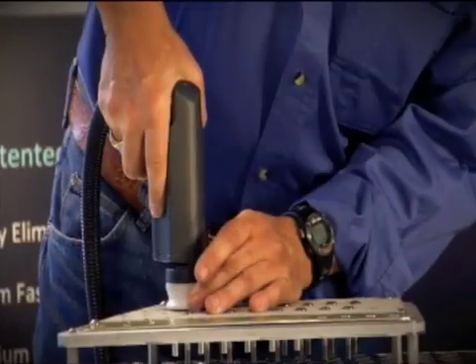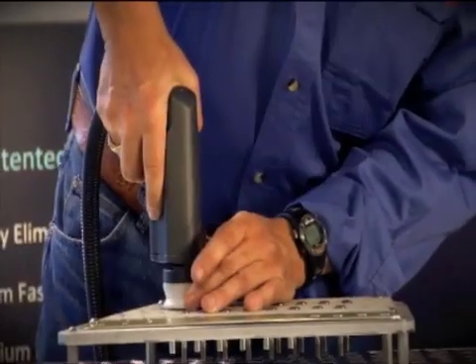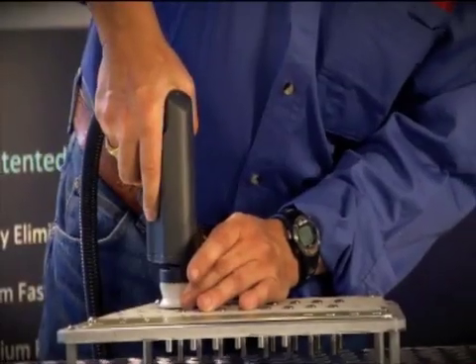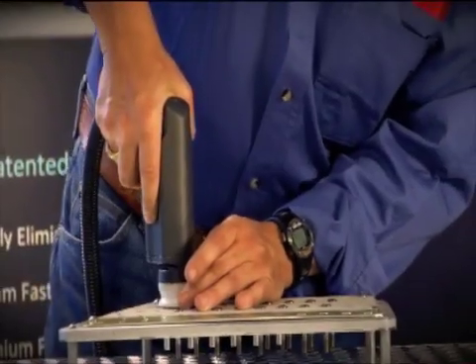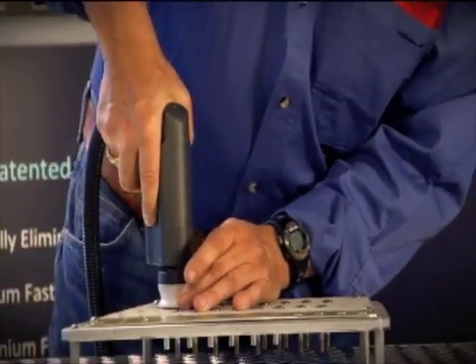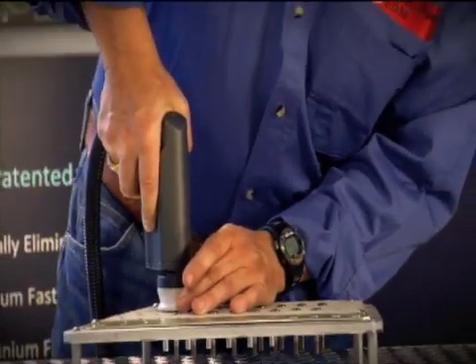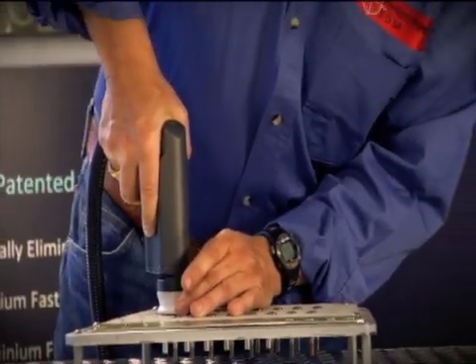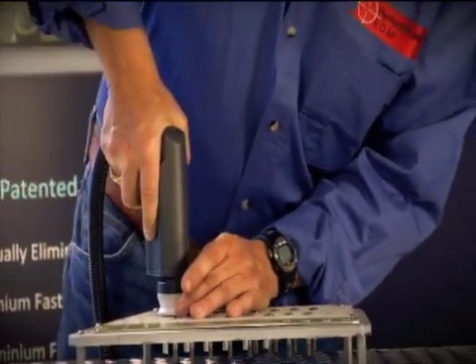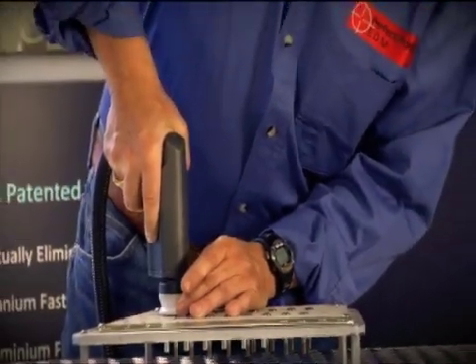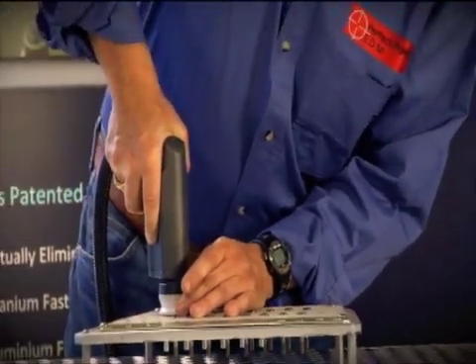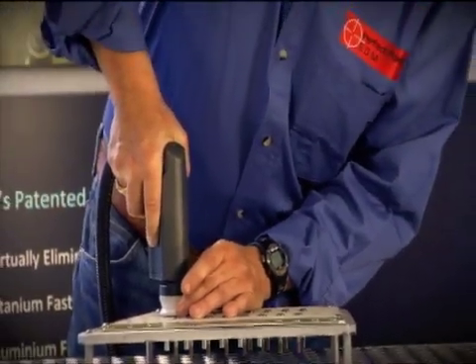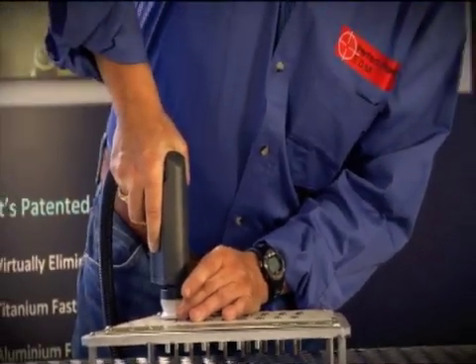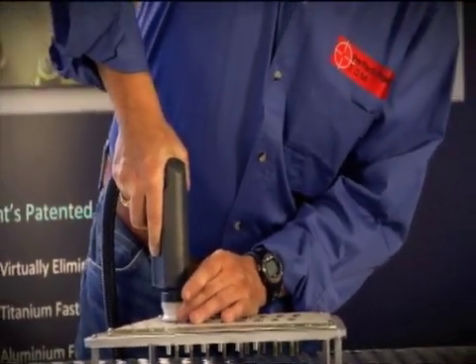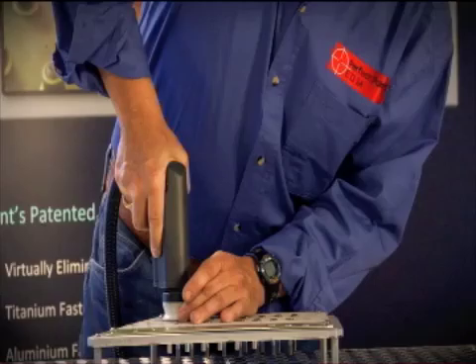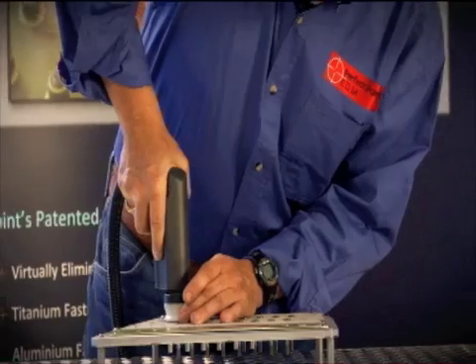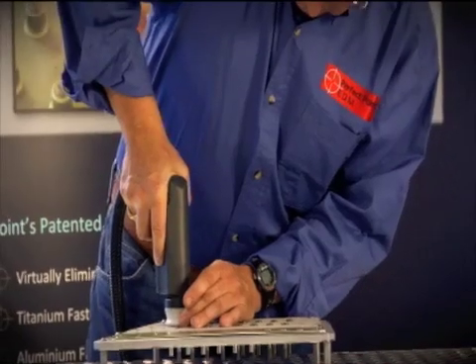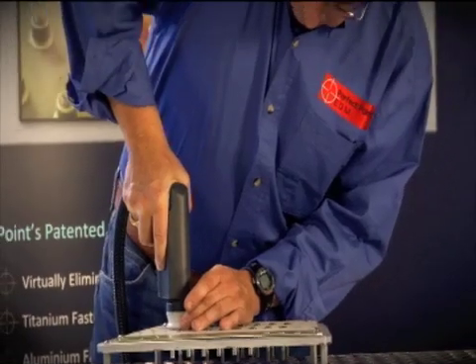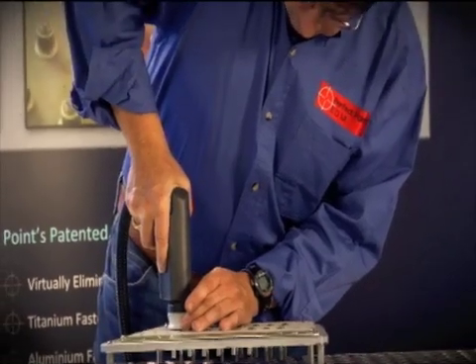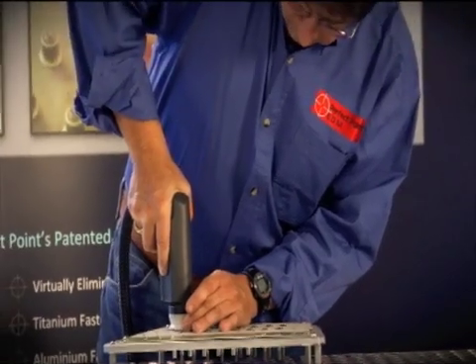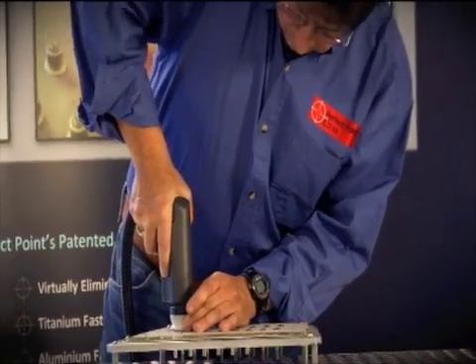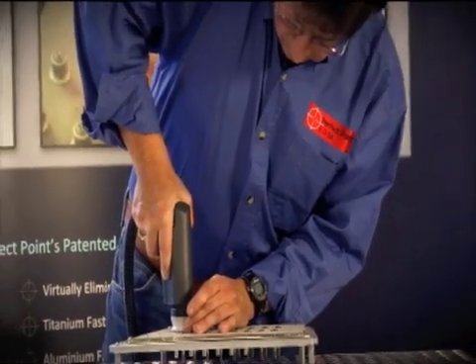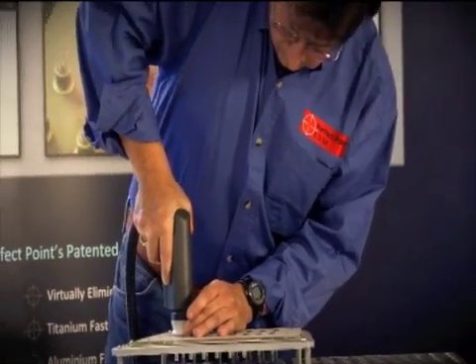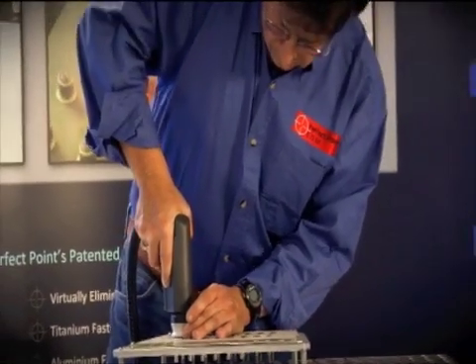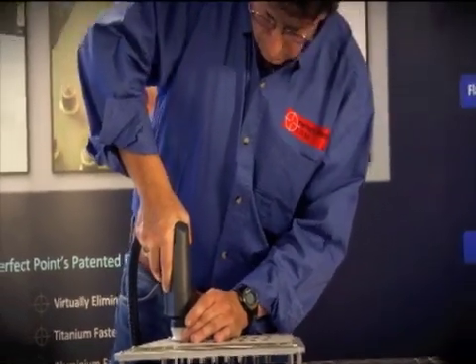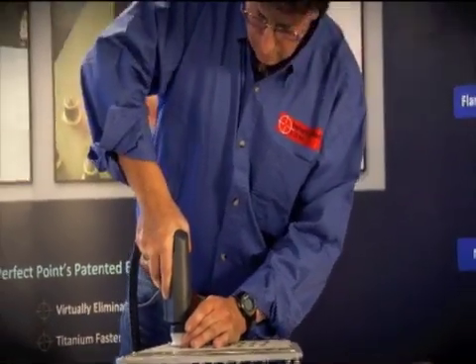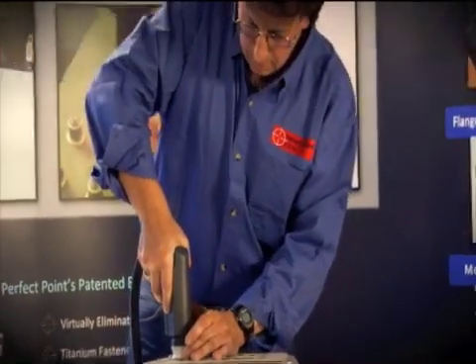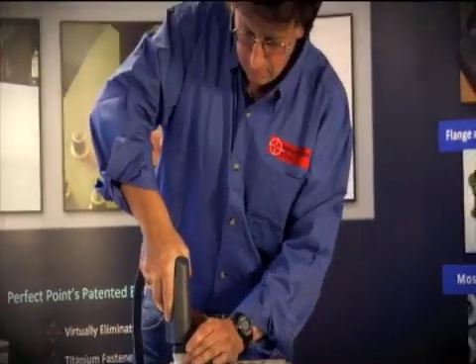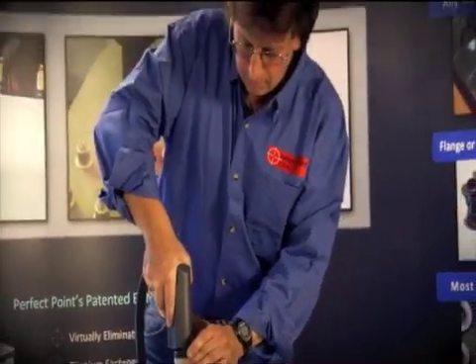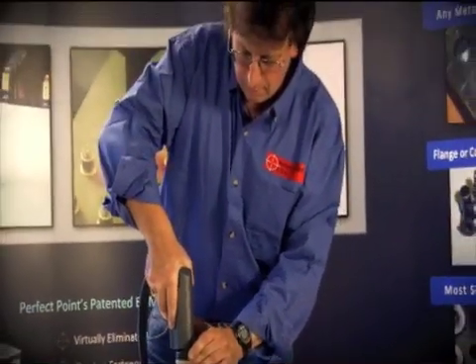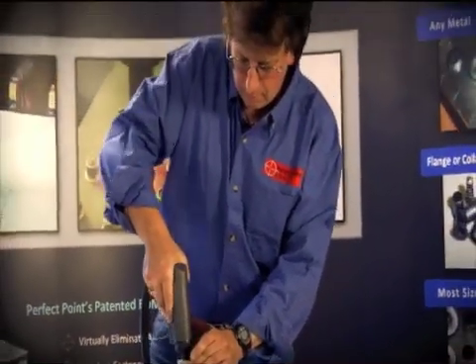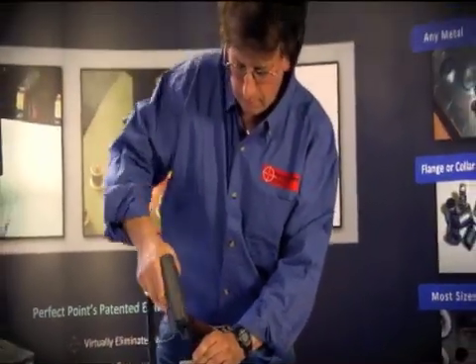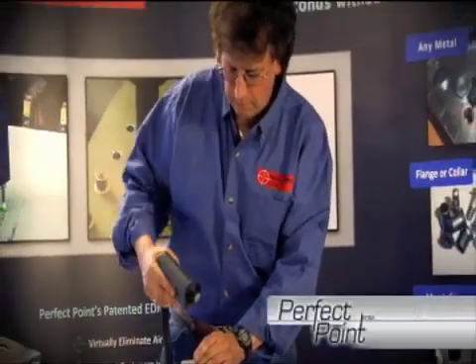Perfect Point Vice President of Product Development, Mervyn Rudgley, is responsible for the E-Drill development program.